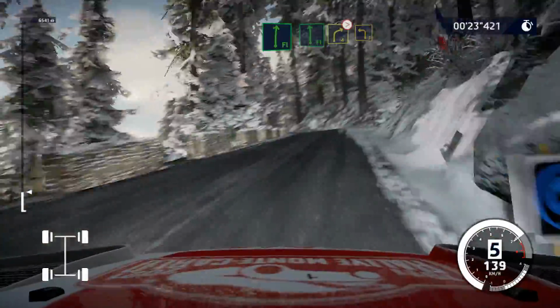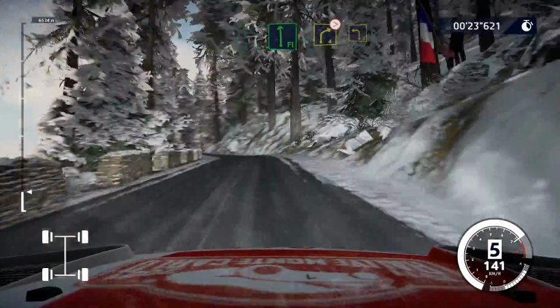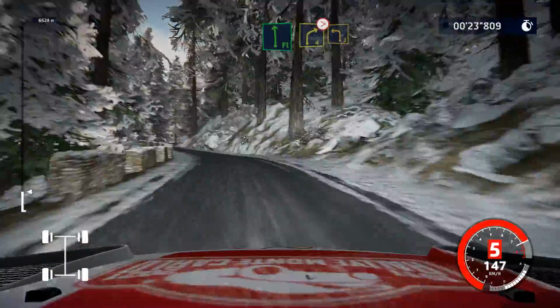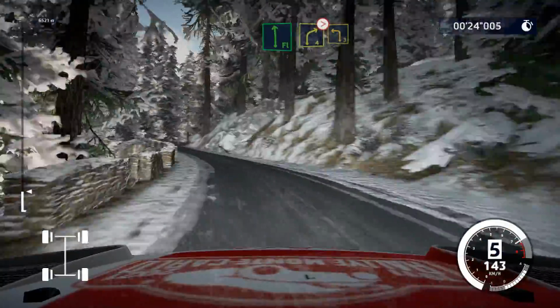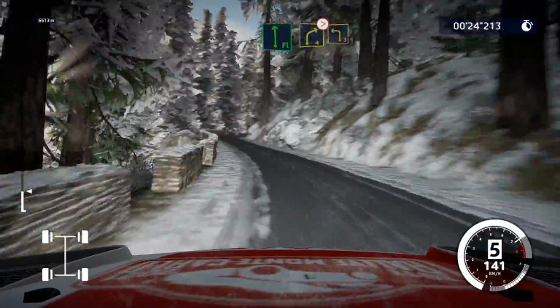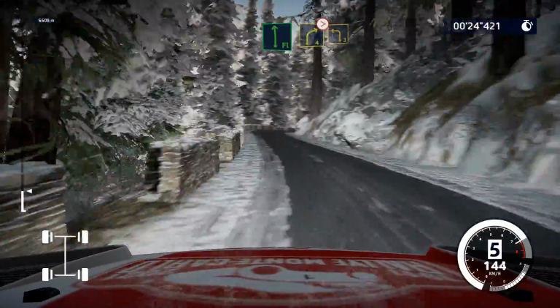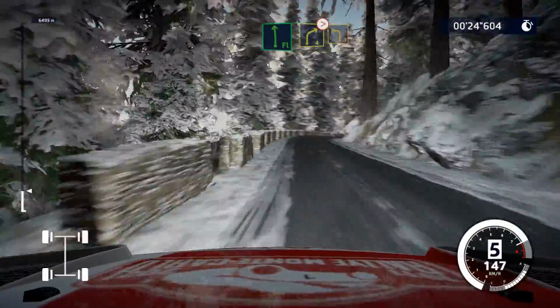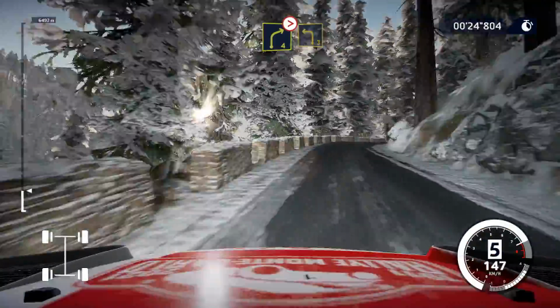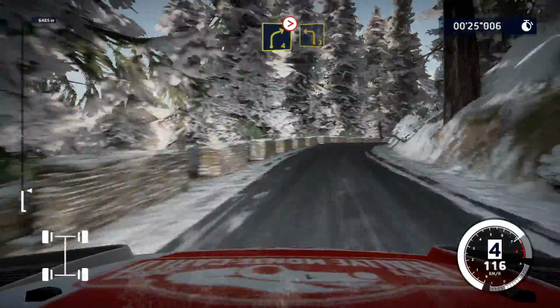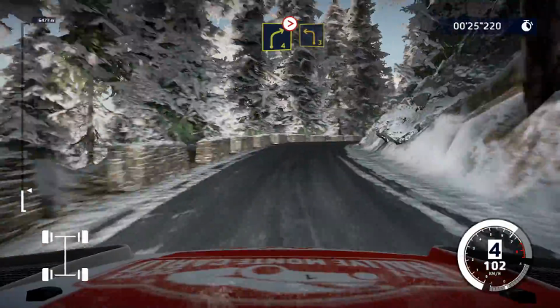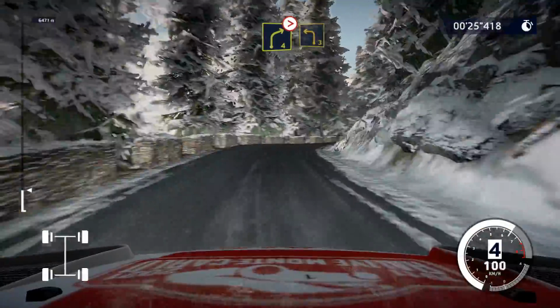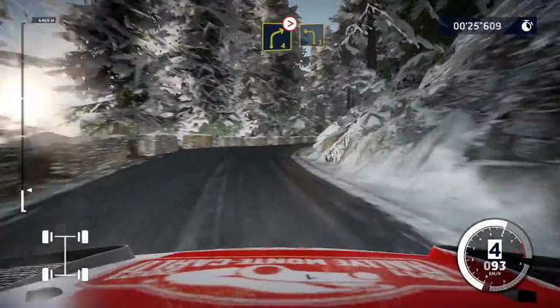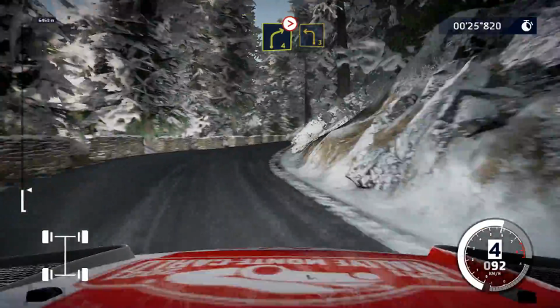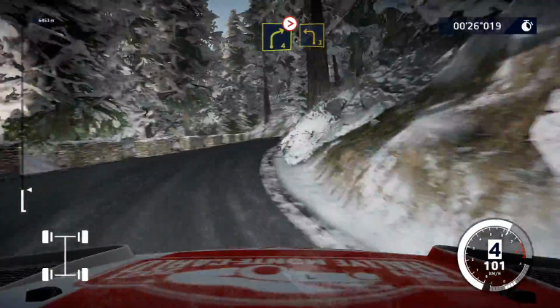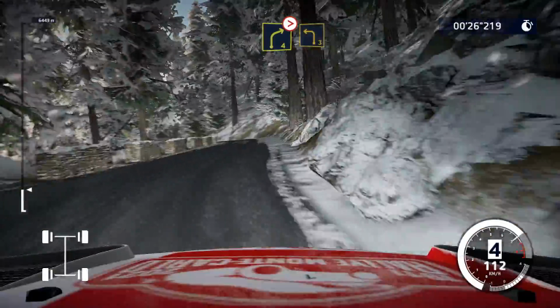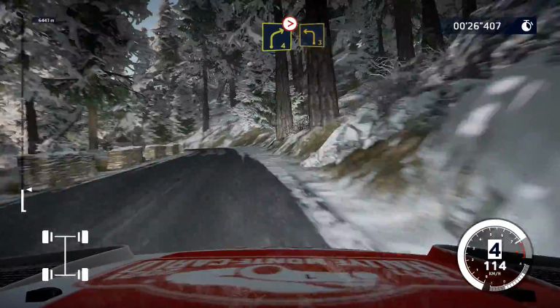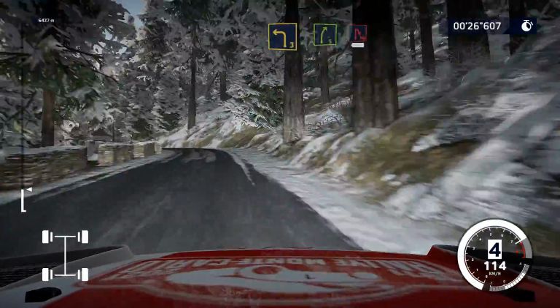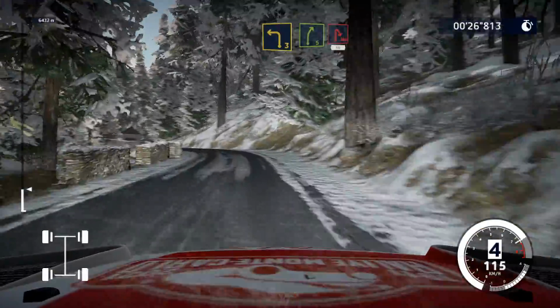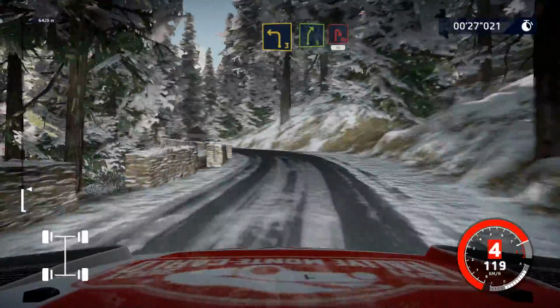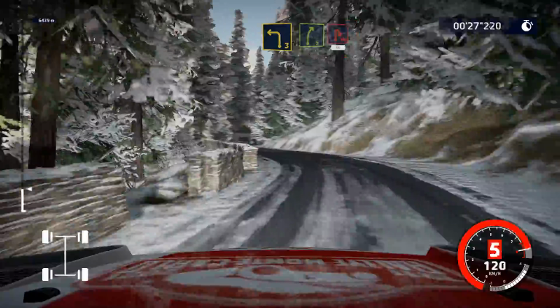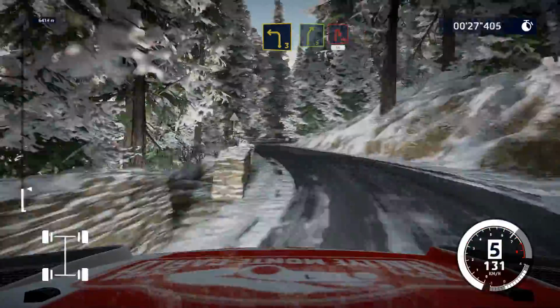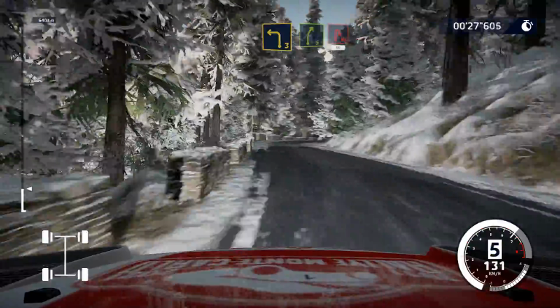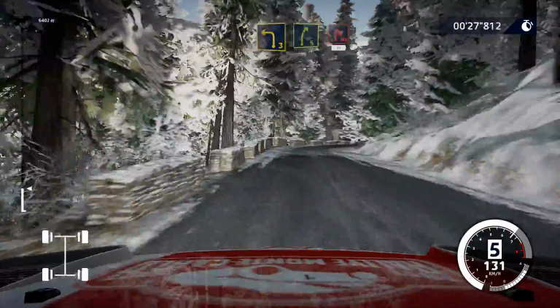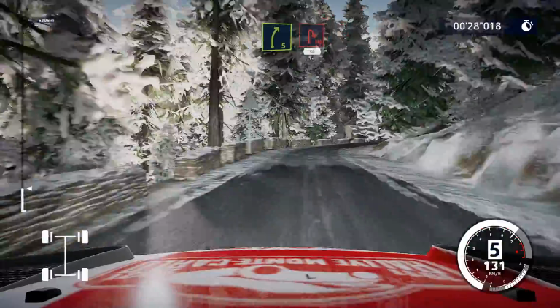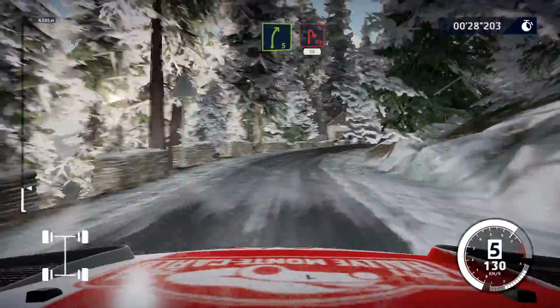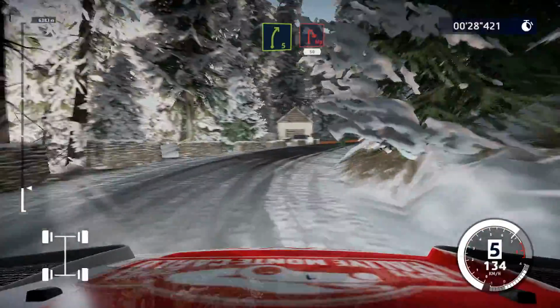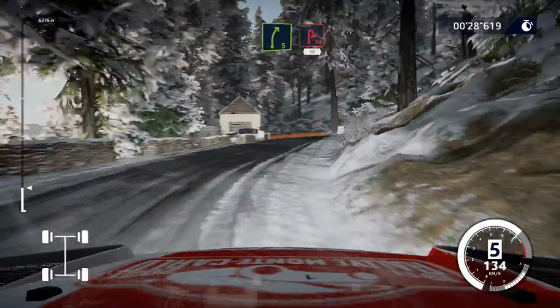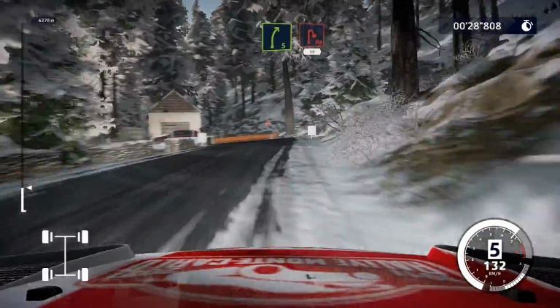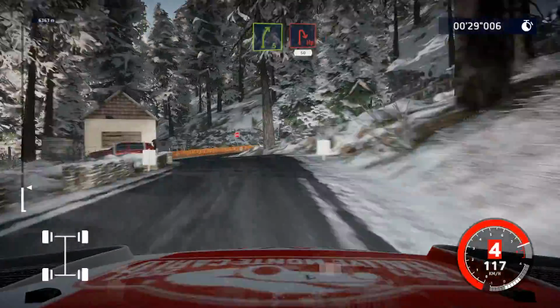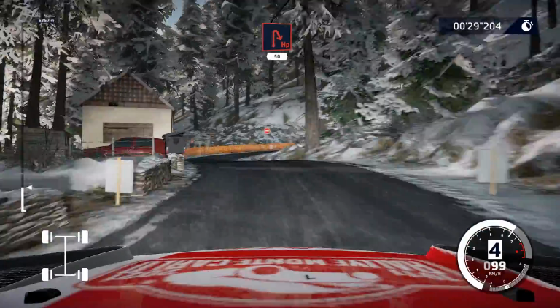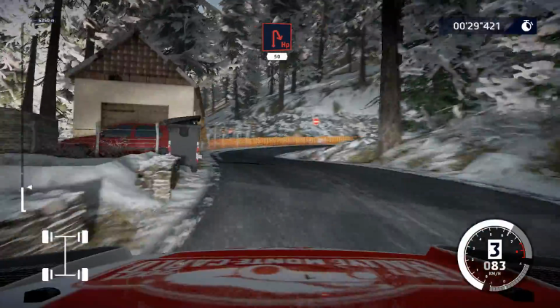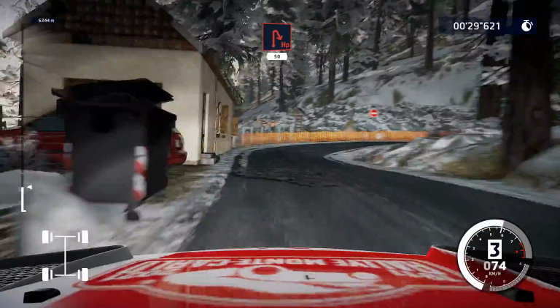Right 4, tightens, into left 3, short. Into right 5, short, 20. Caution, hairpin right, 50.